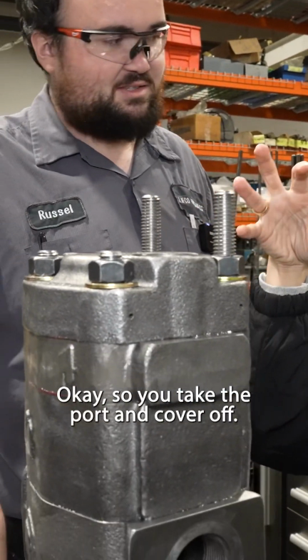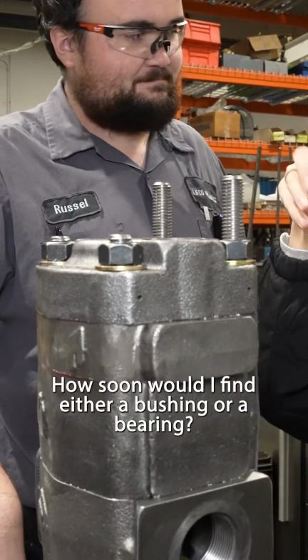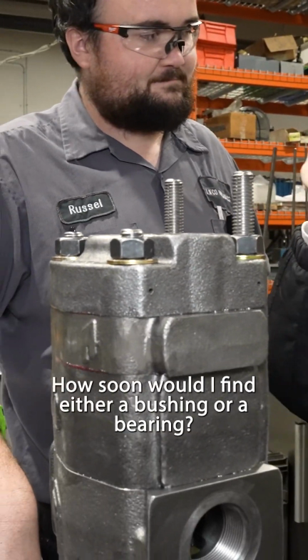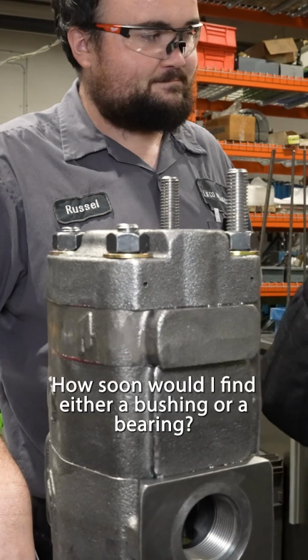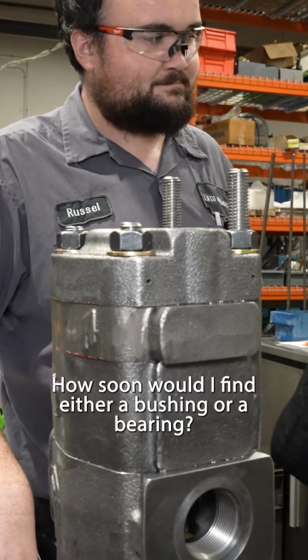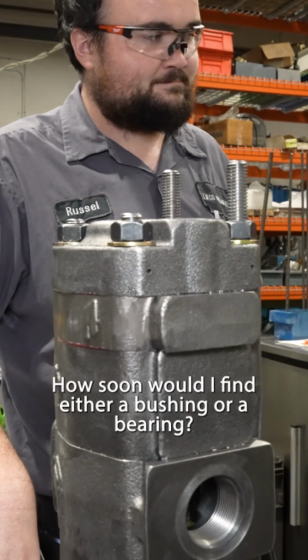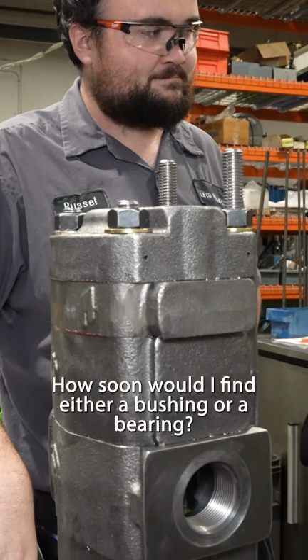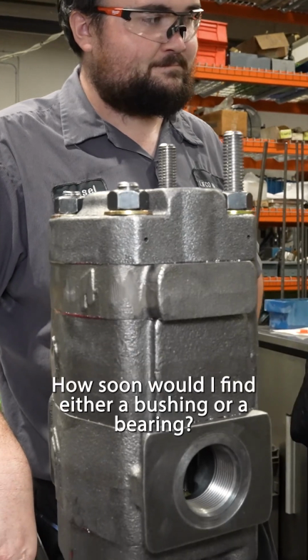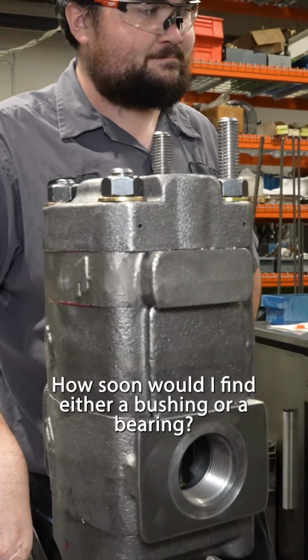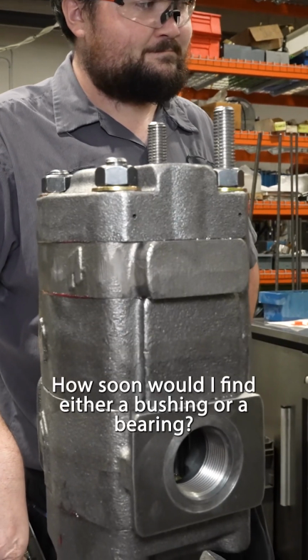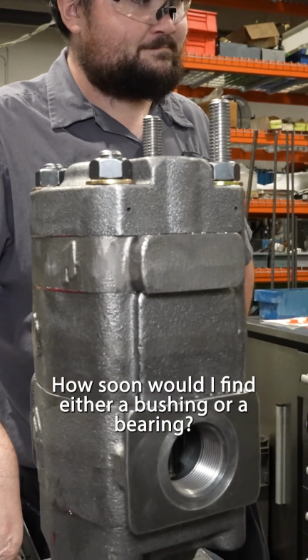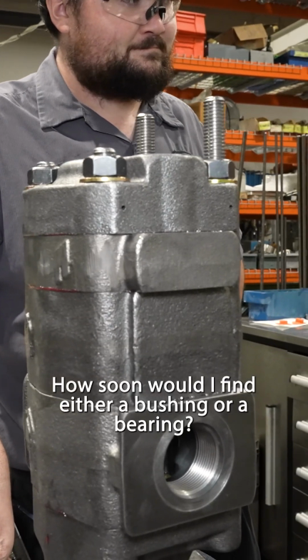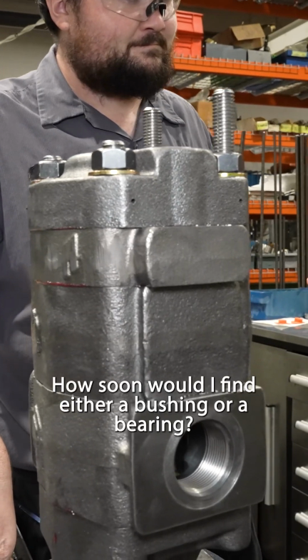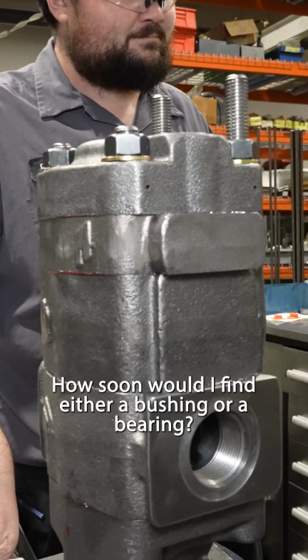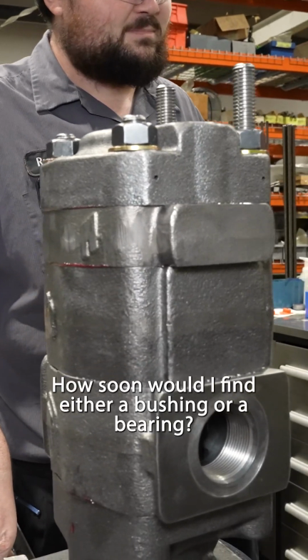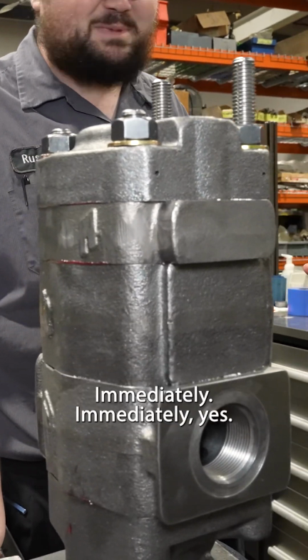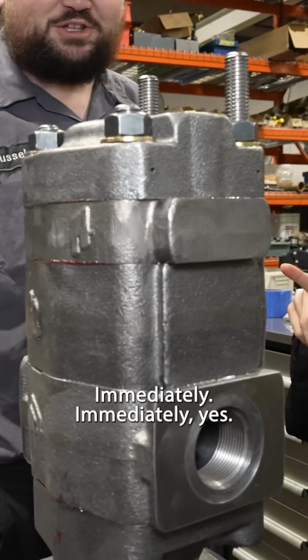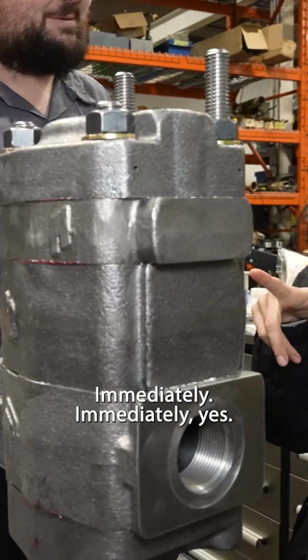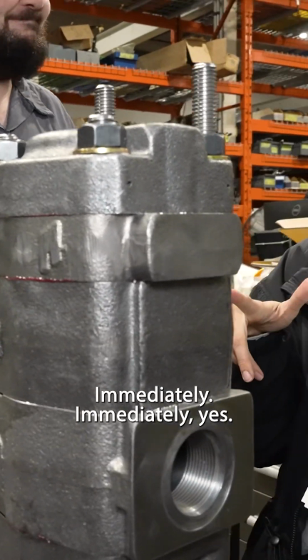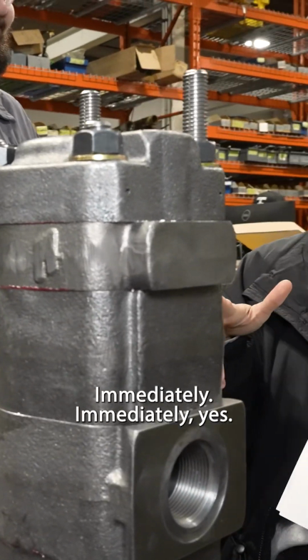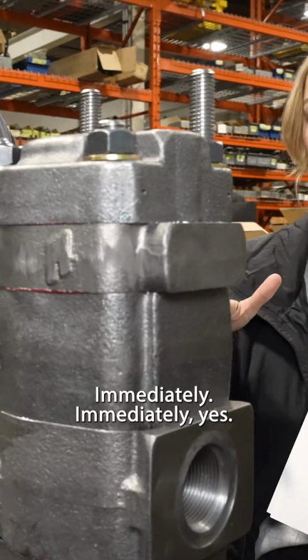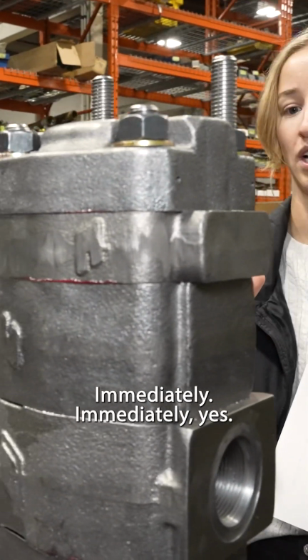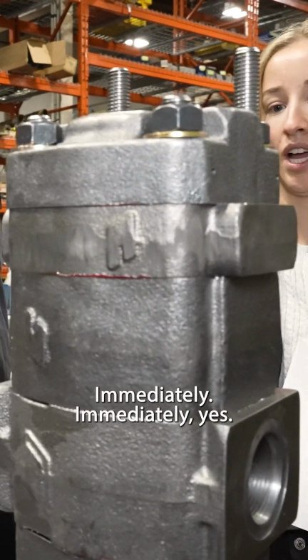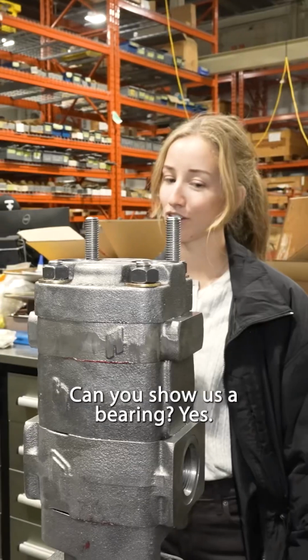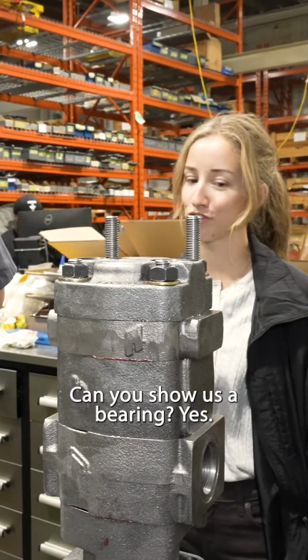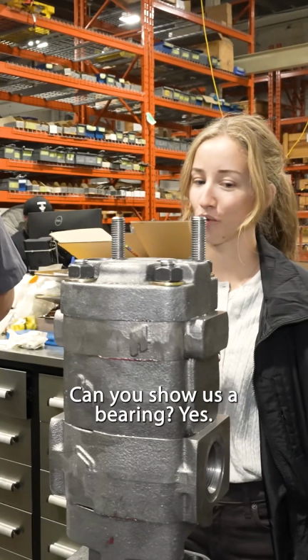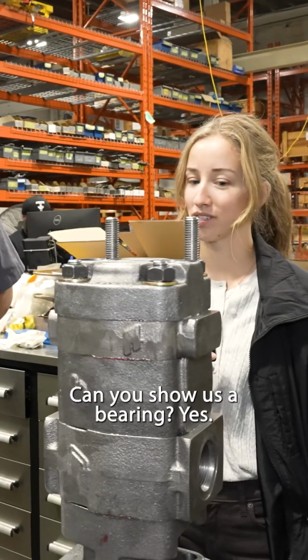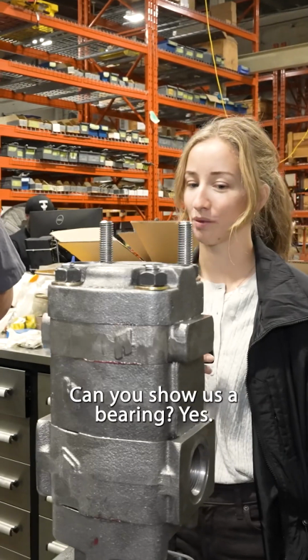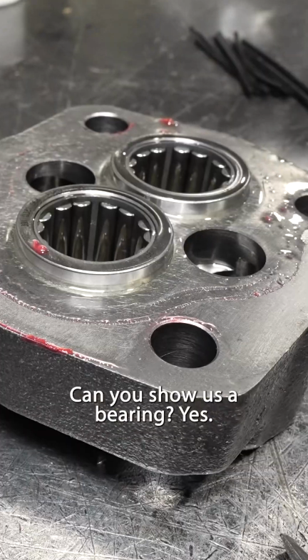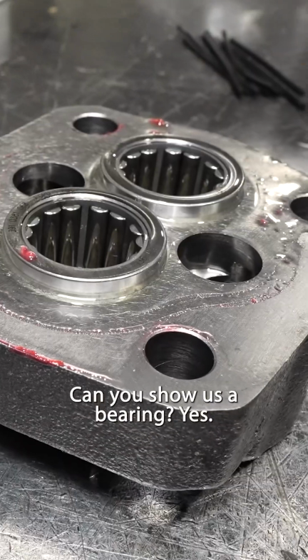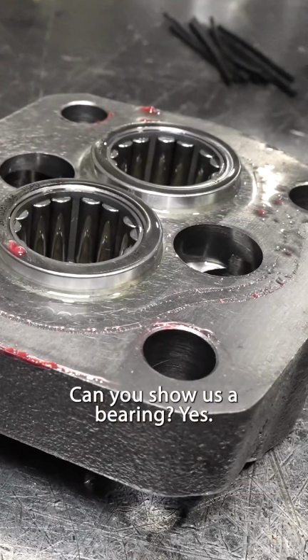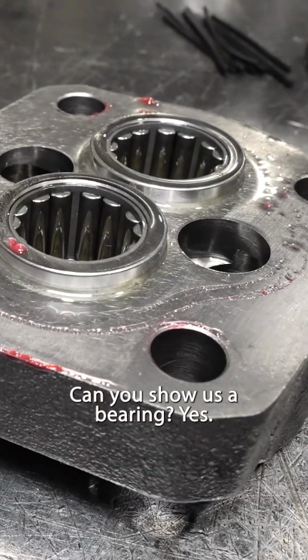How soon would I find either a bushing or a bearing? Immediately. Can you show us a bearing? Yes.